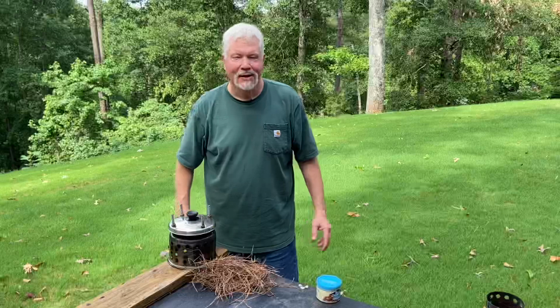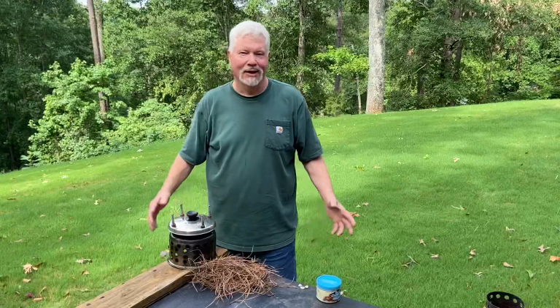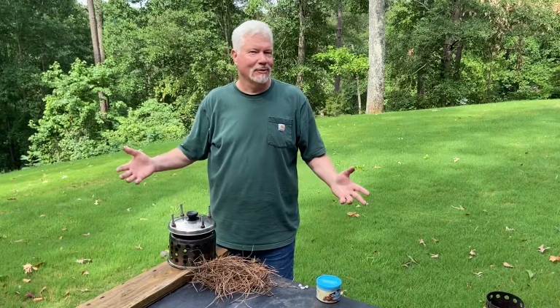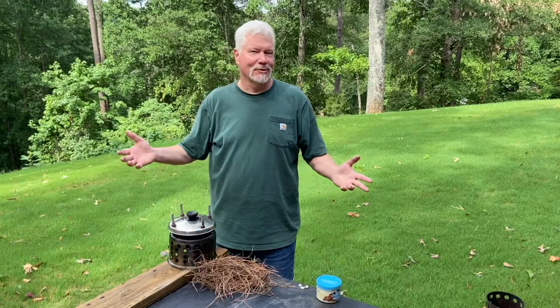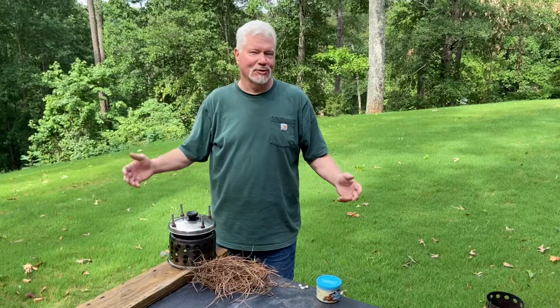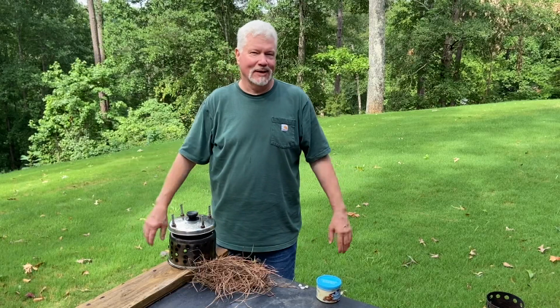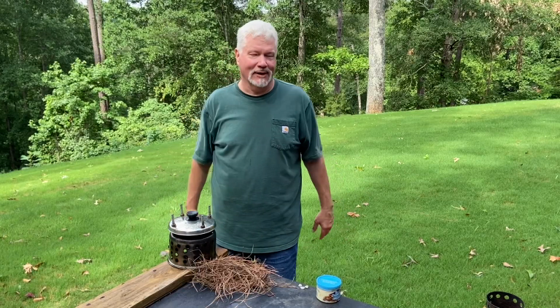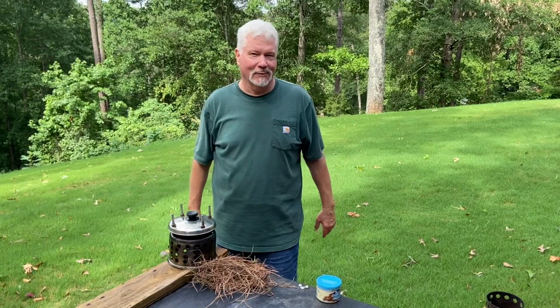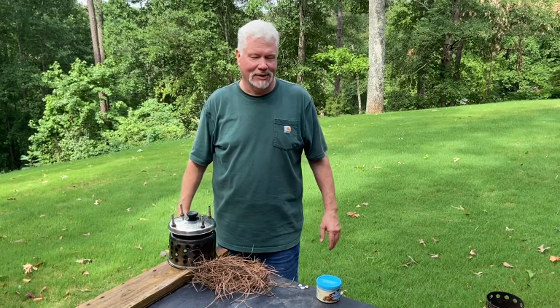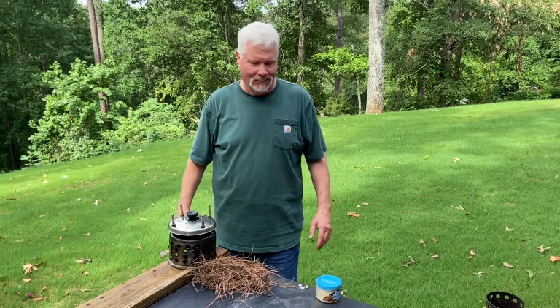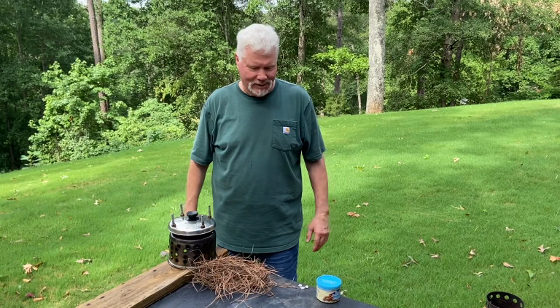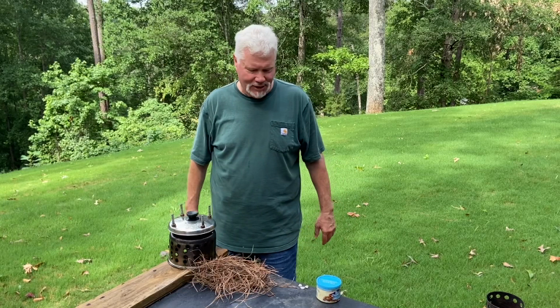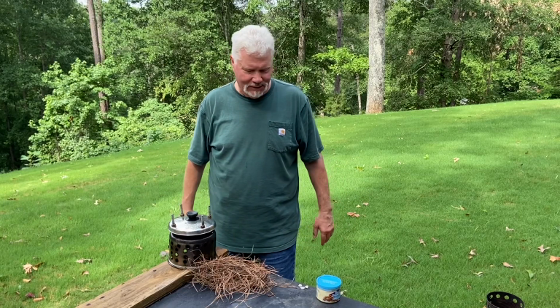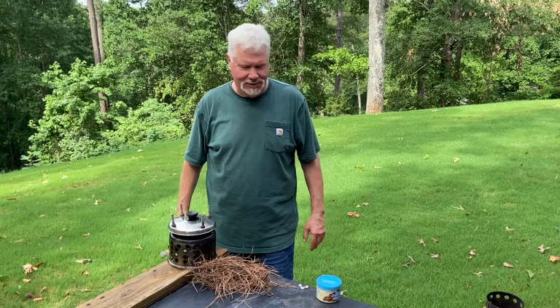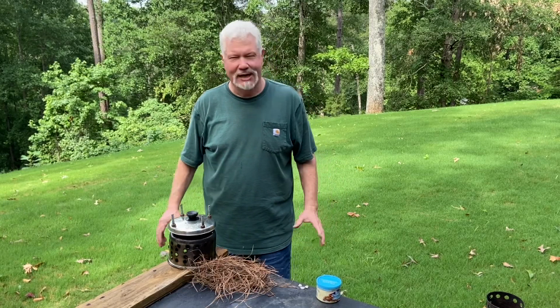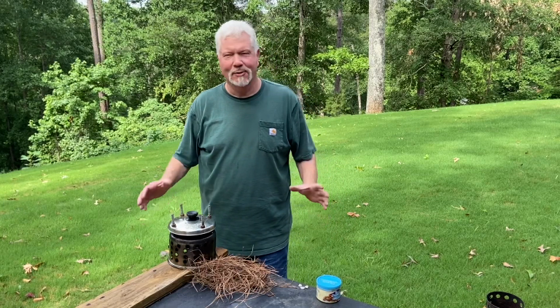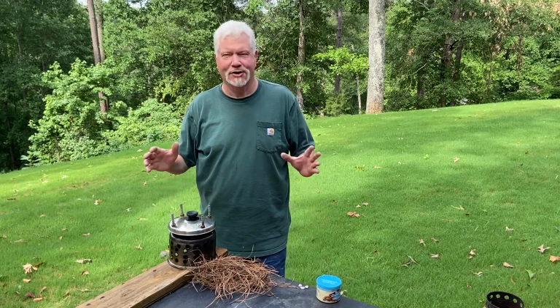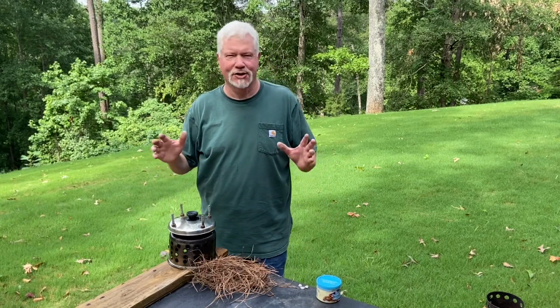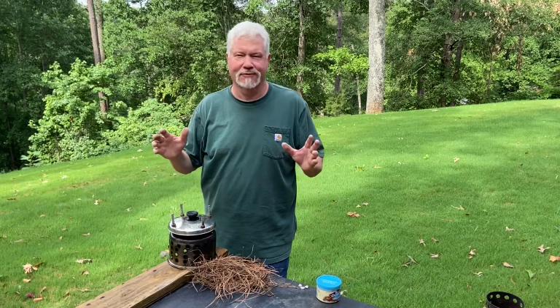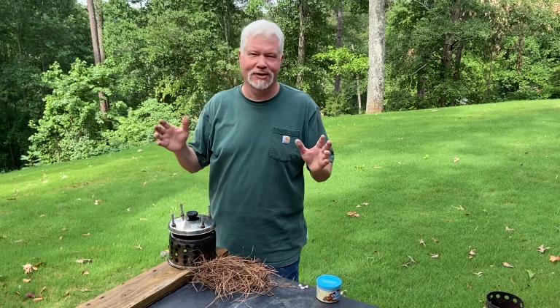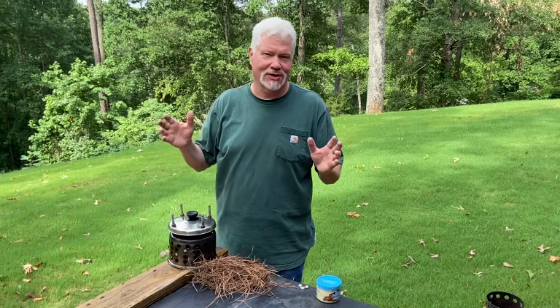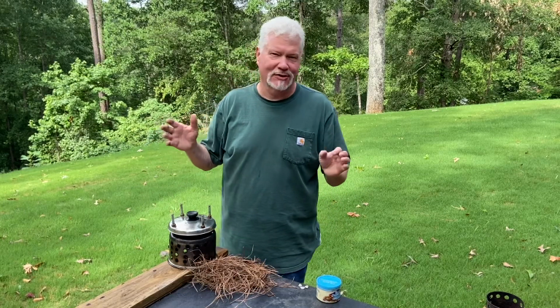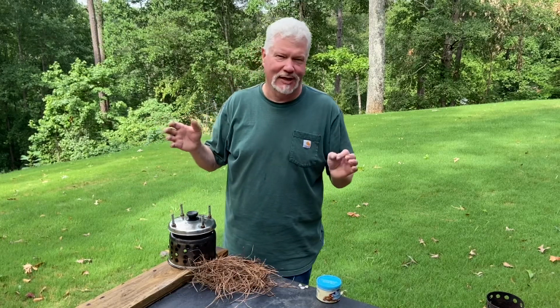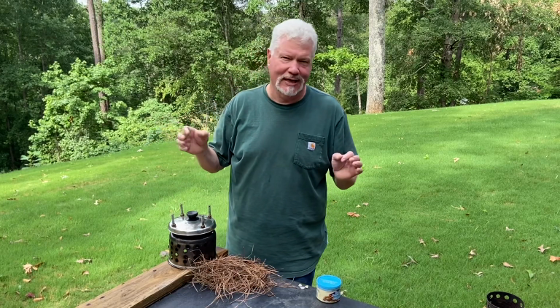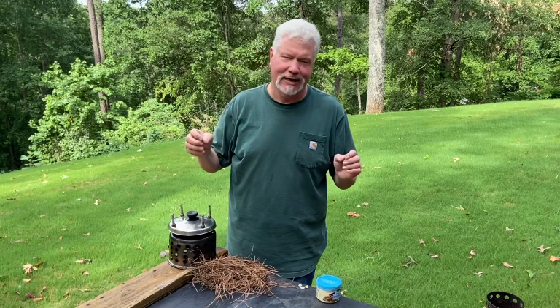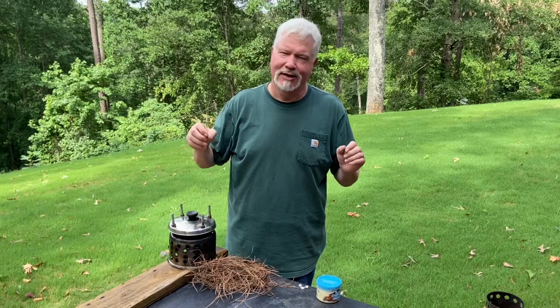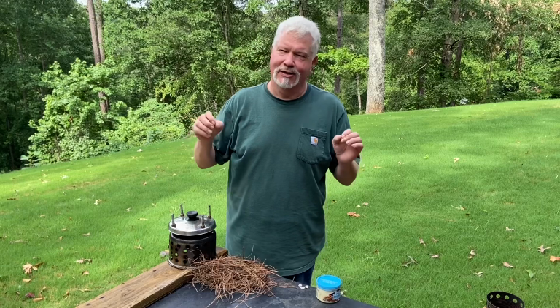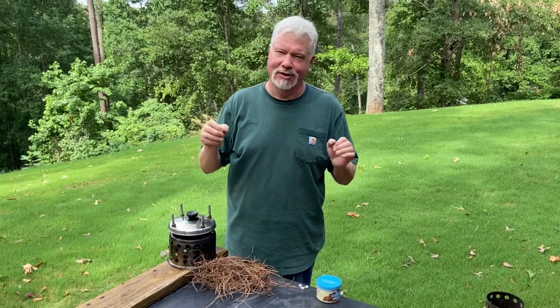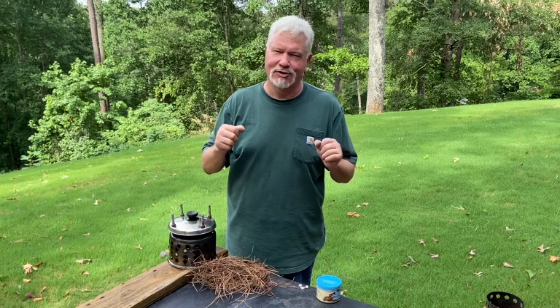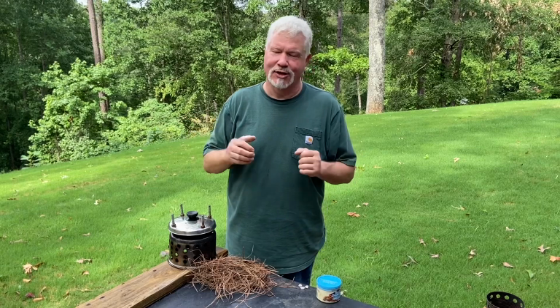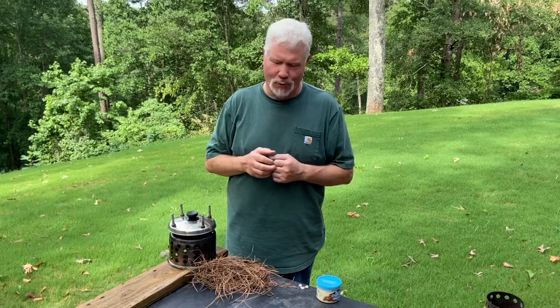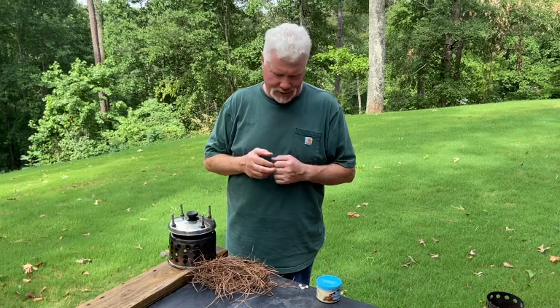Hello YouTube, I'm David with the David West channel. Today I wanted to show you the flint and steel technique using quartz.